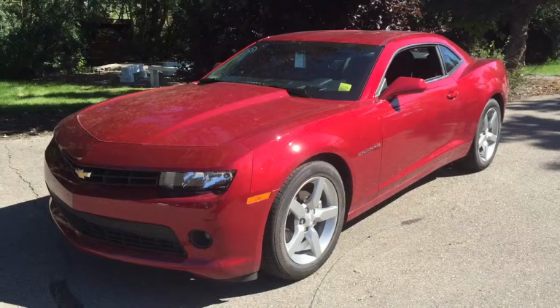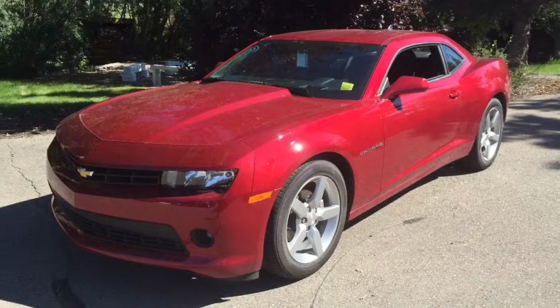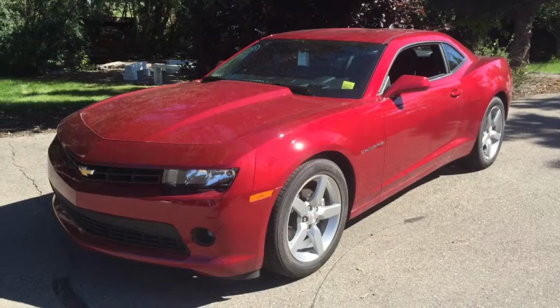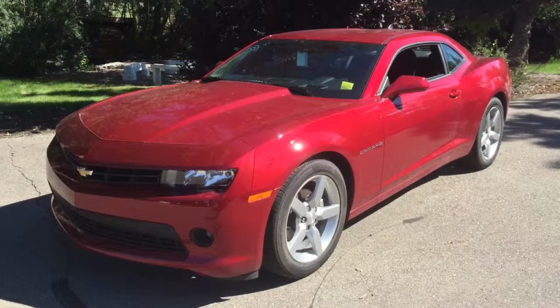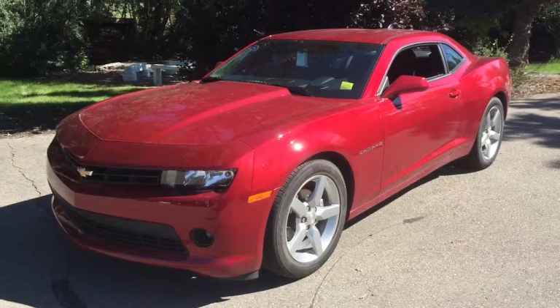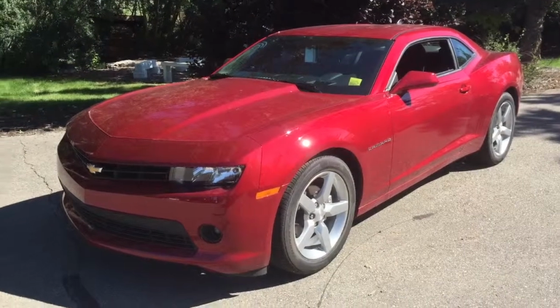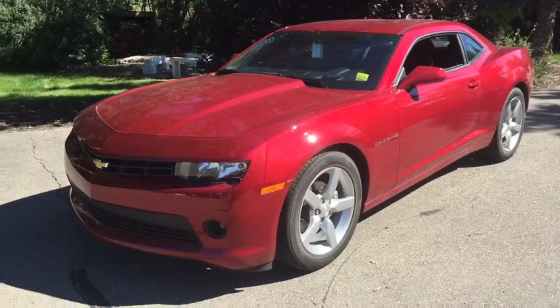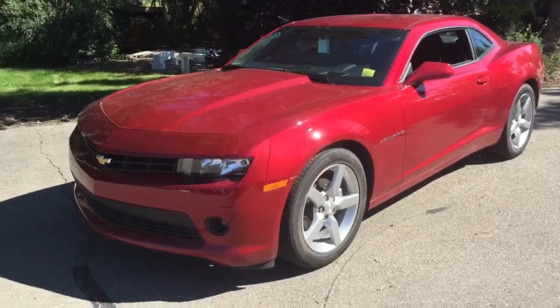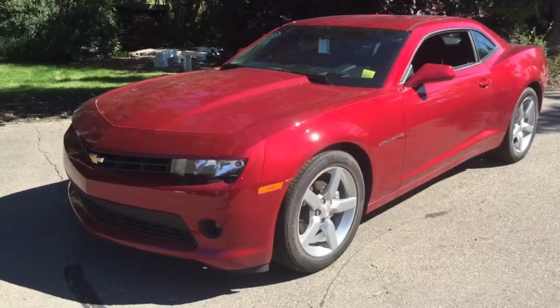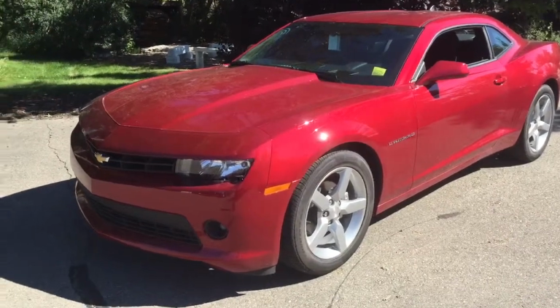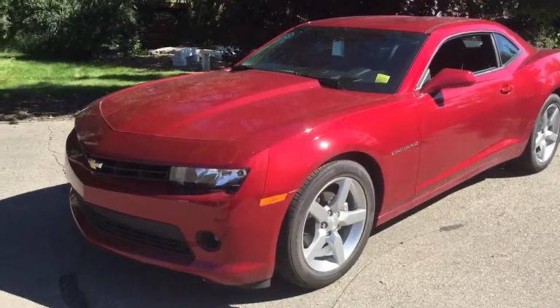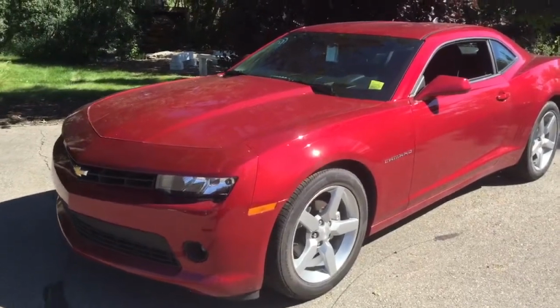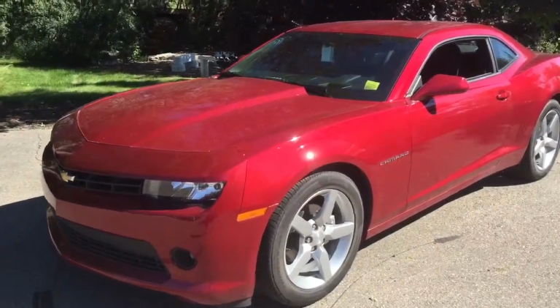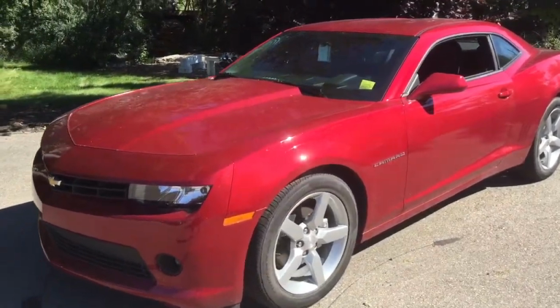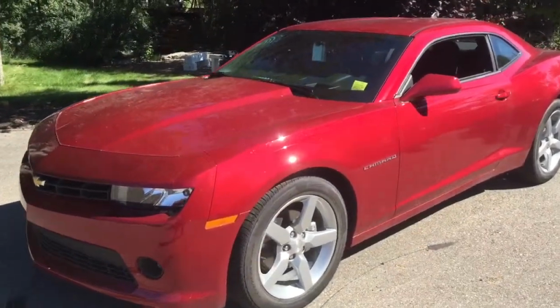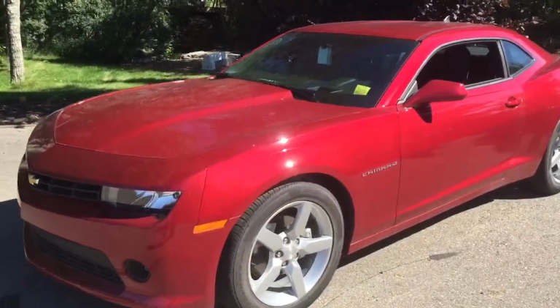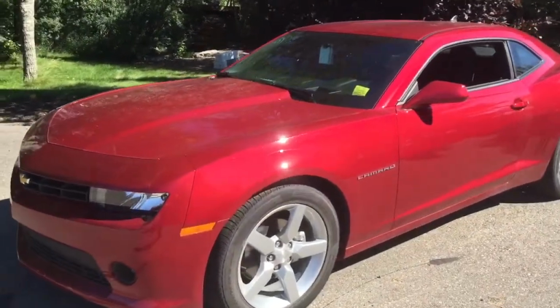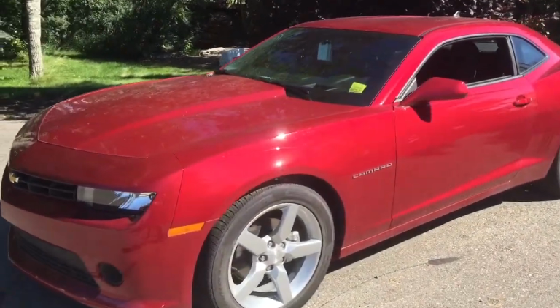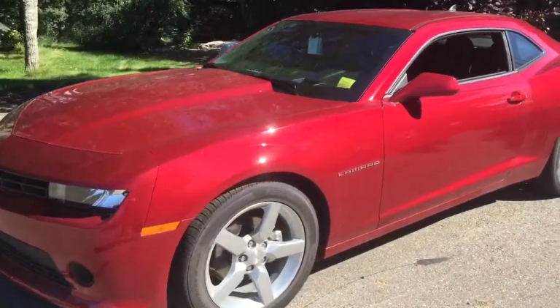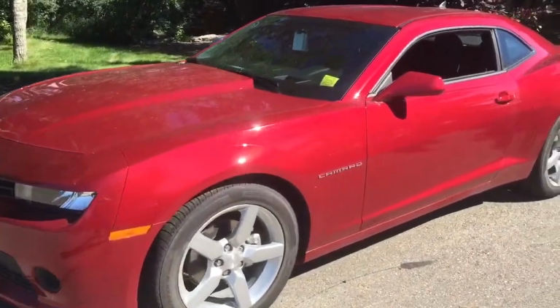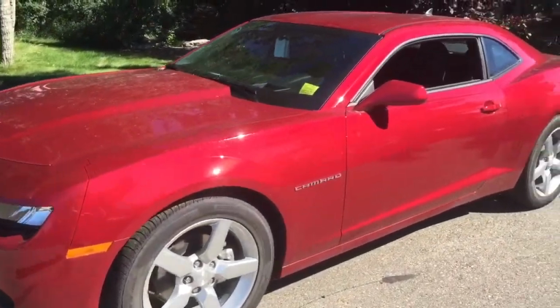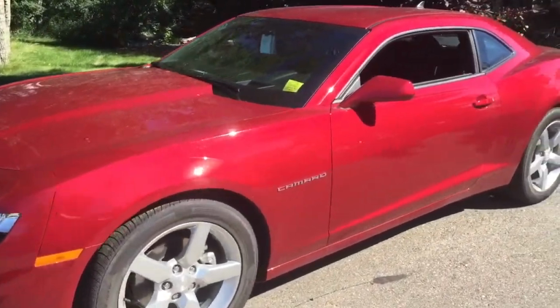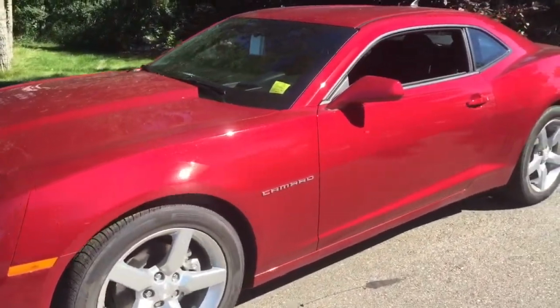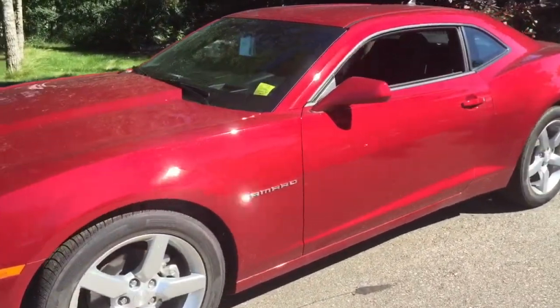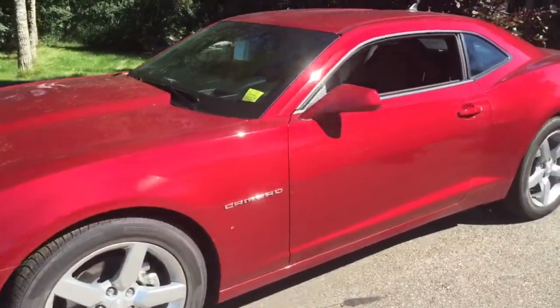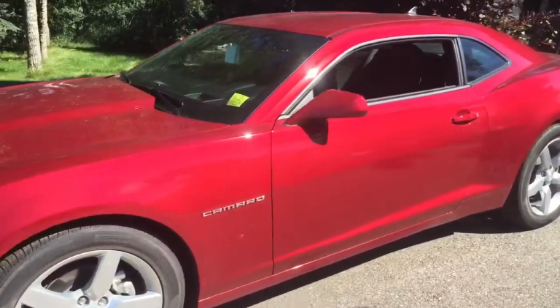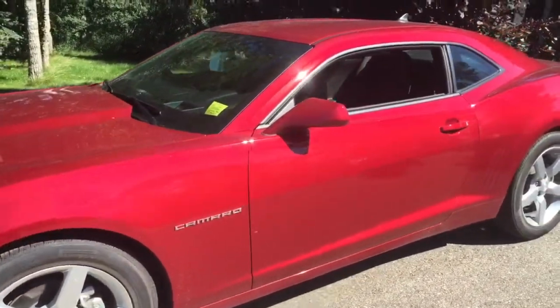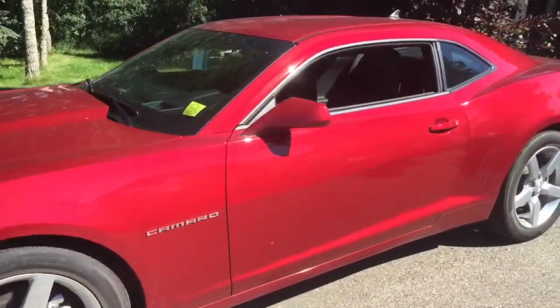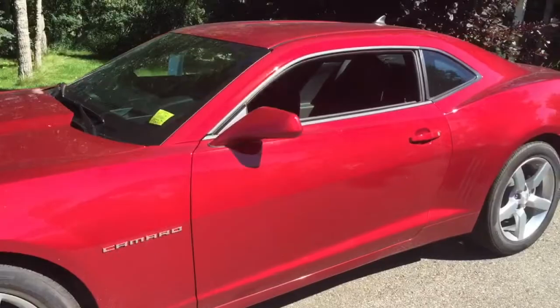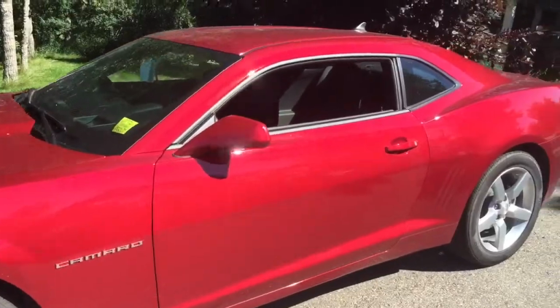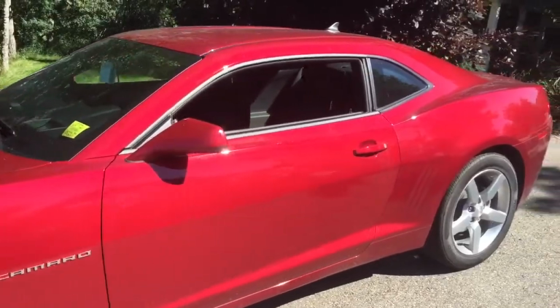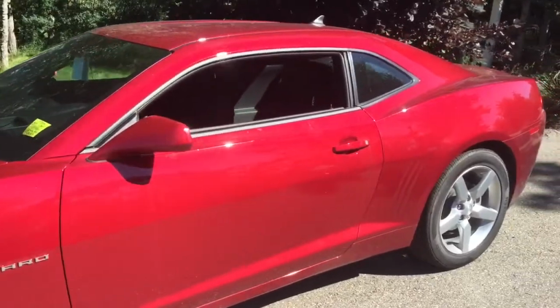Welcome to Davis Chevrolet. This is a 2015 Chevrolet Camaro in the color red.